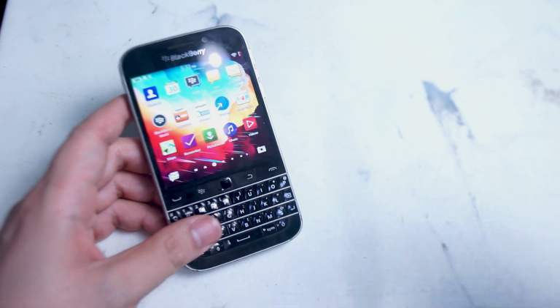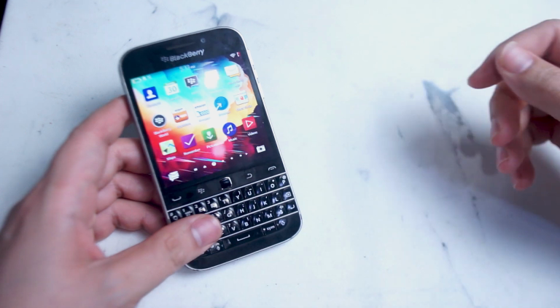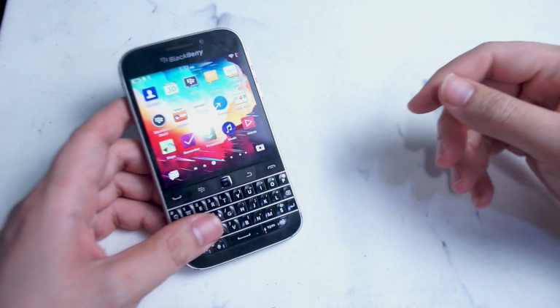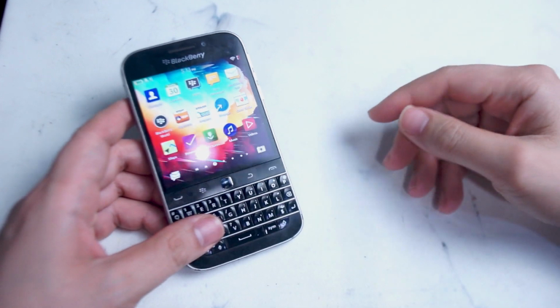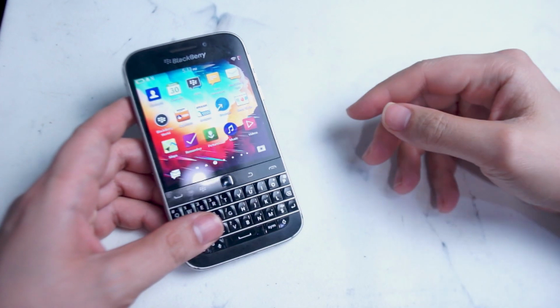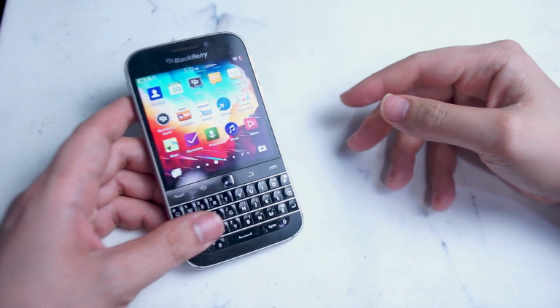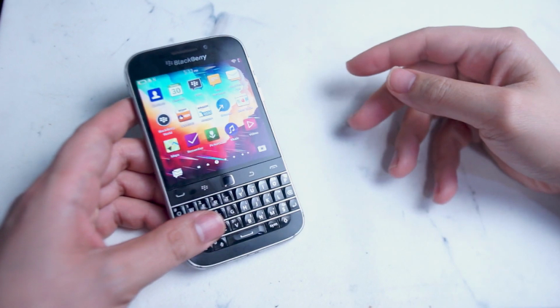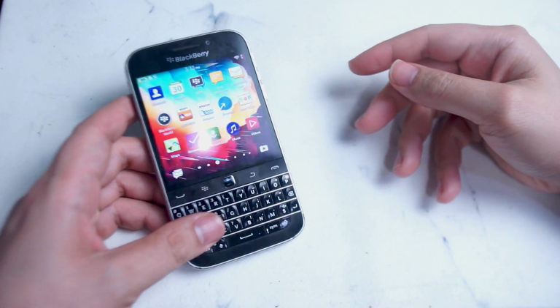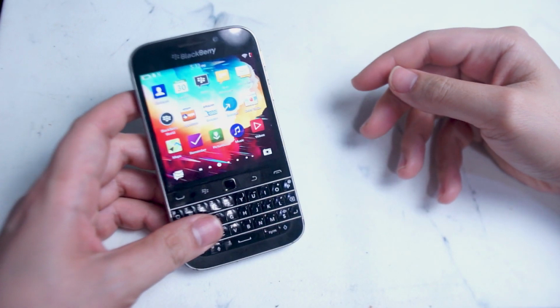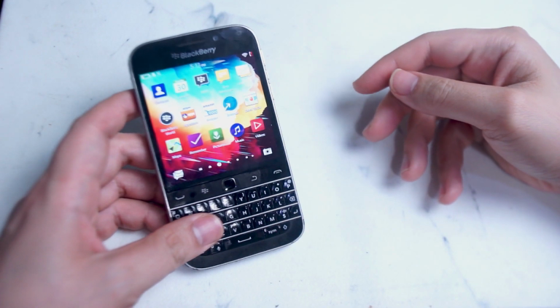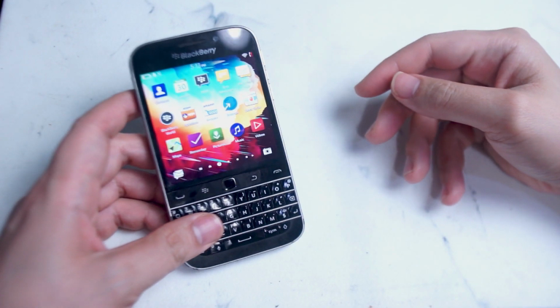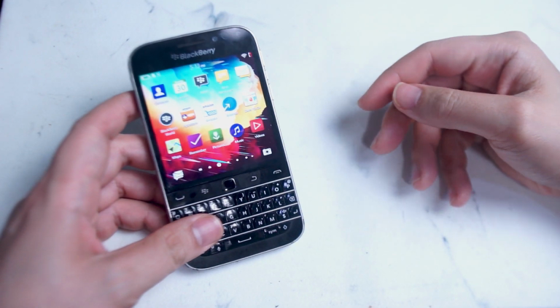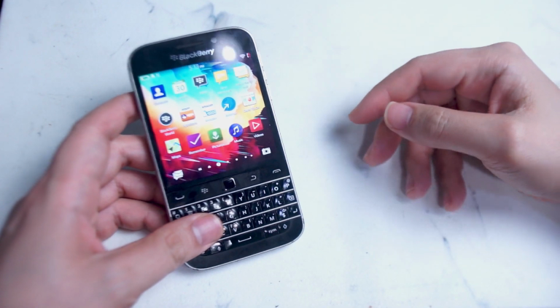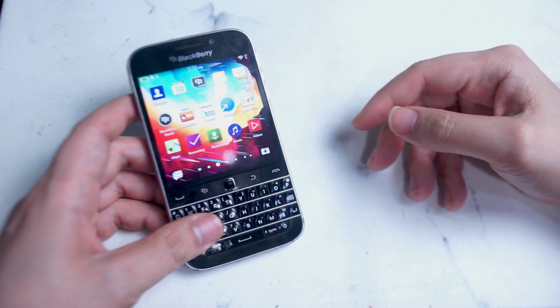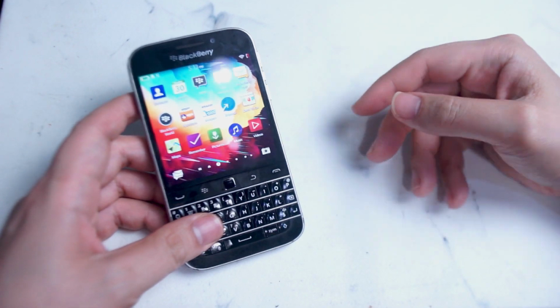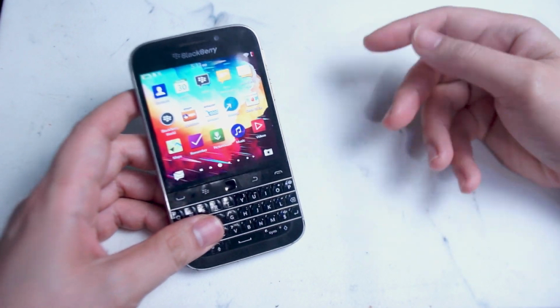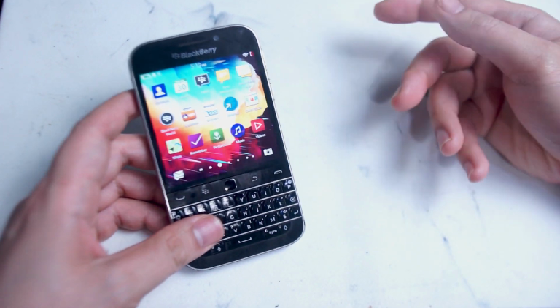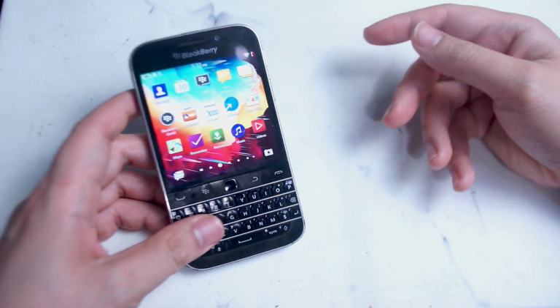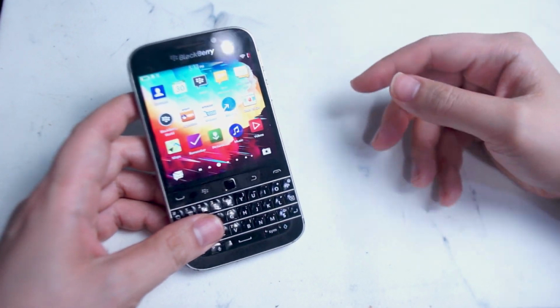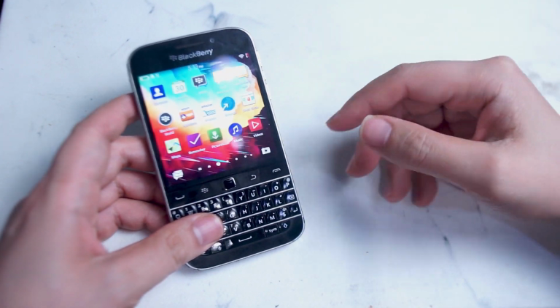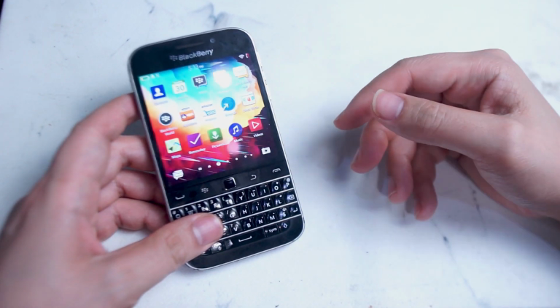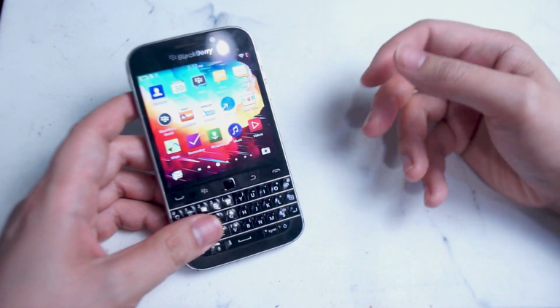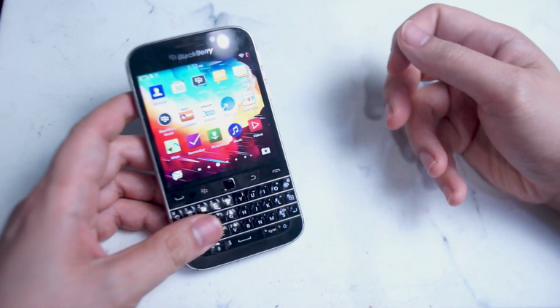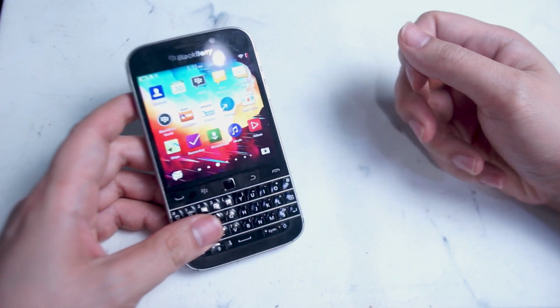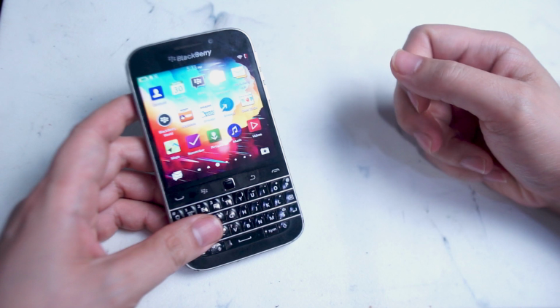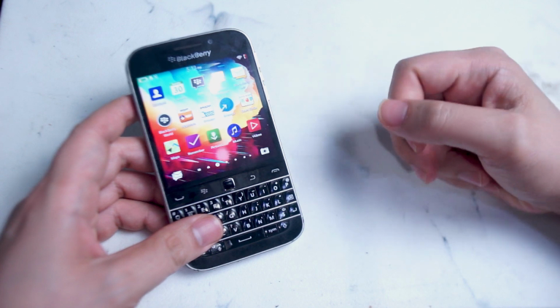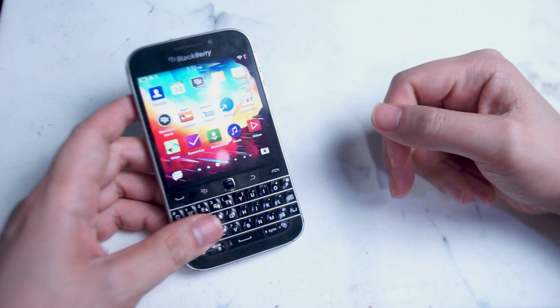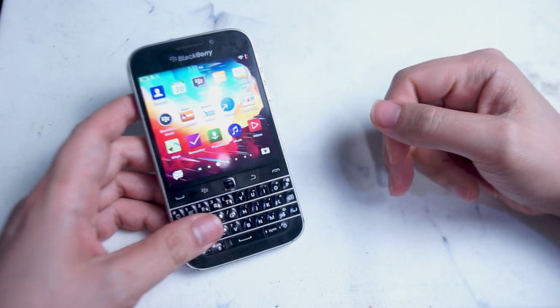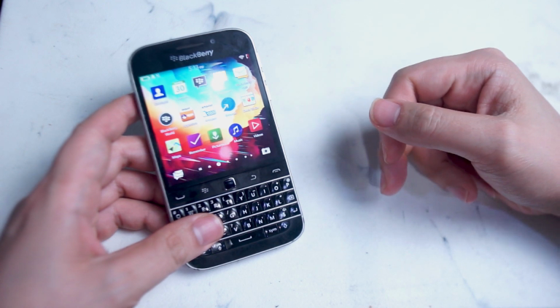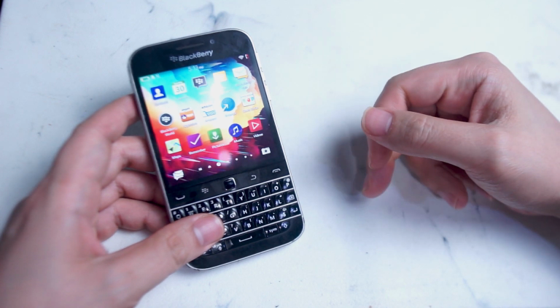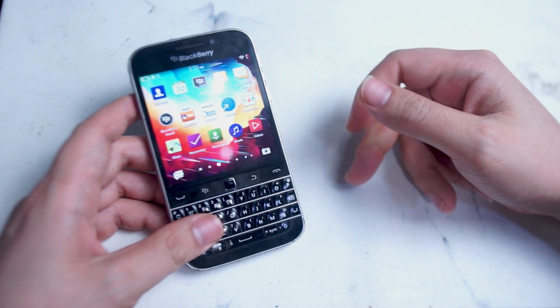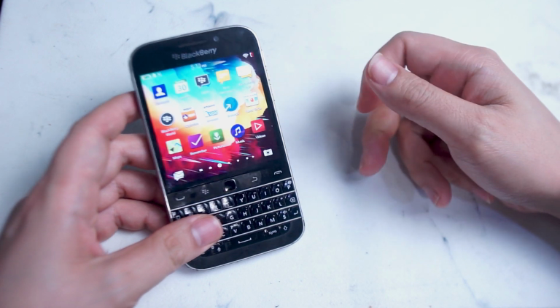What's good YouTube. In this video we'll be taking a look at working Android apps on the BlackBerry Classic in 2022.